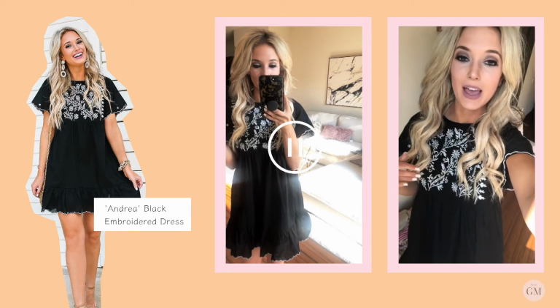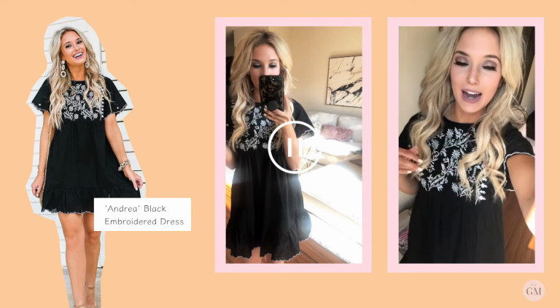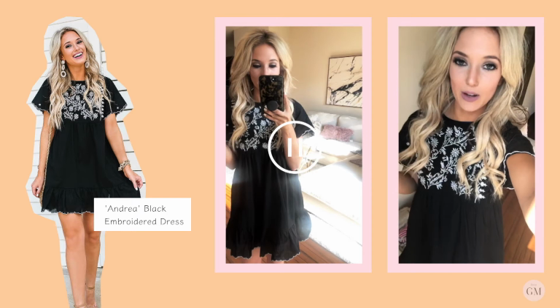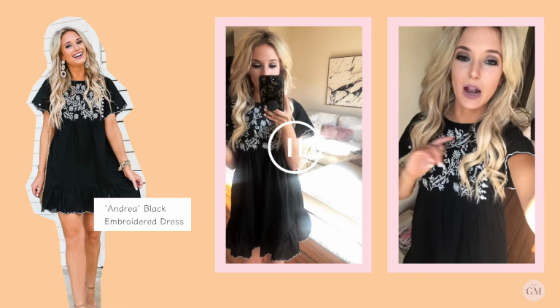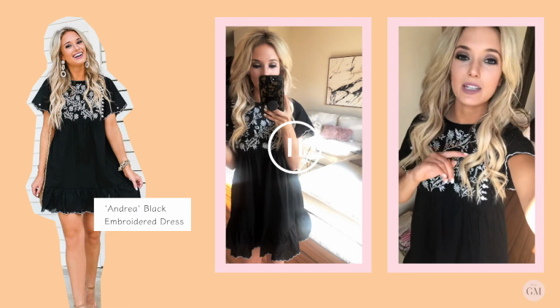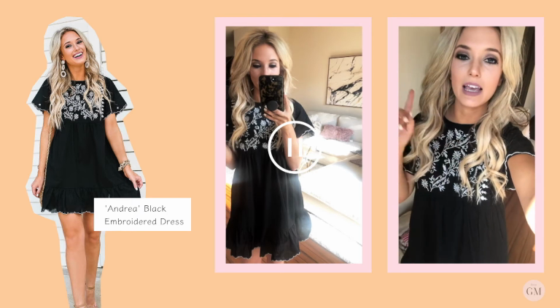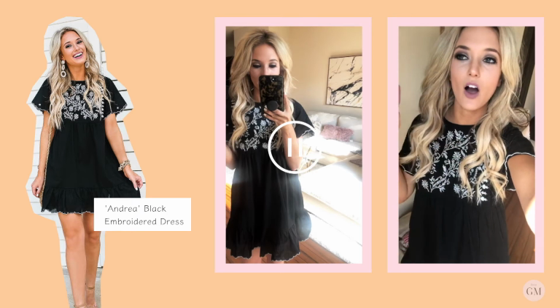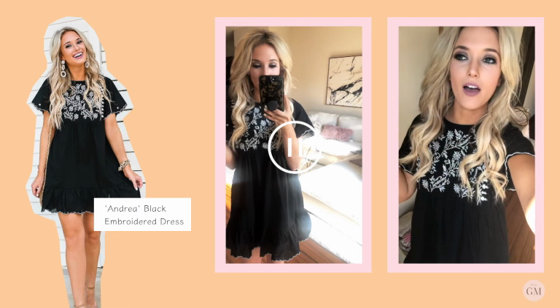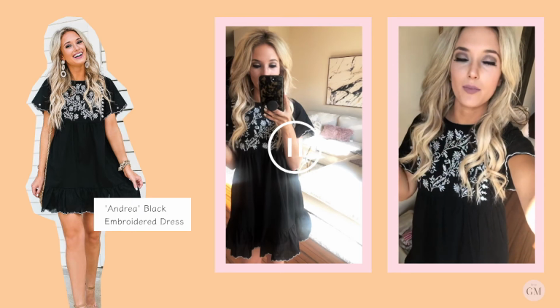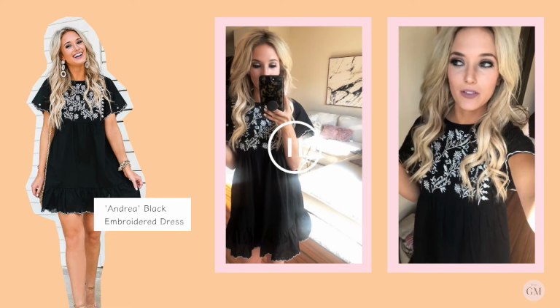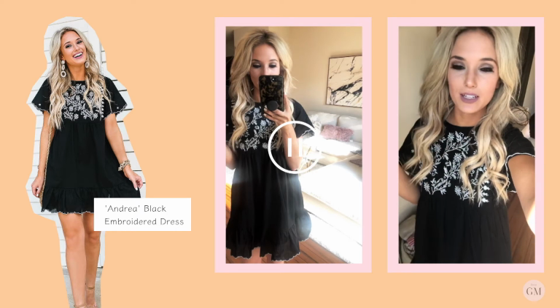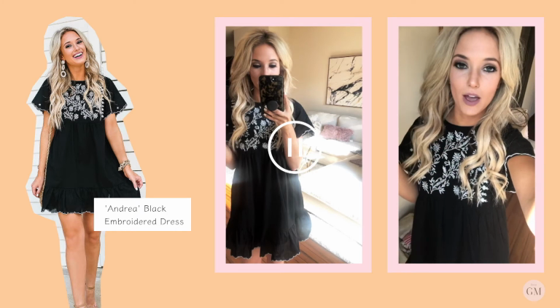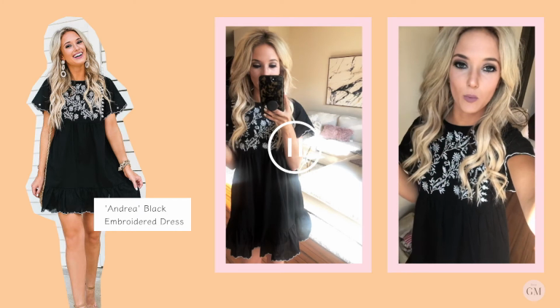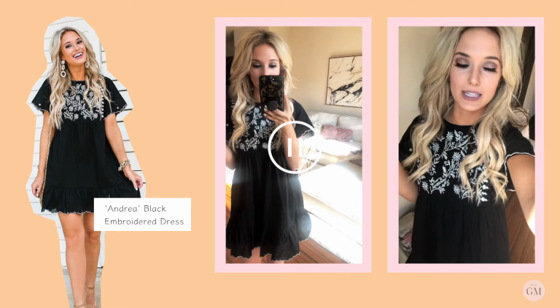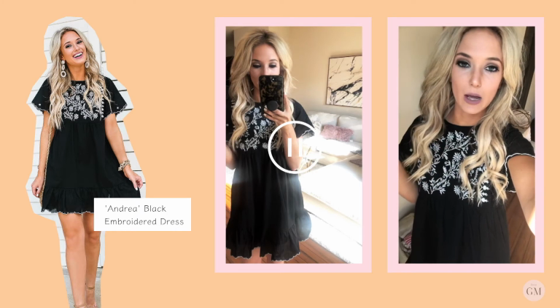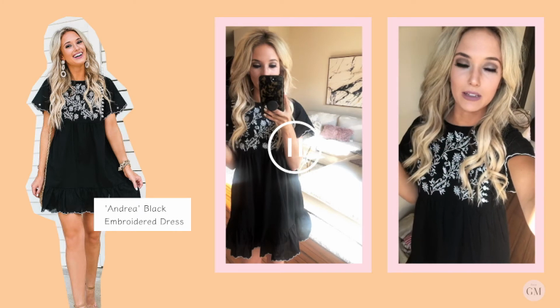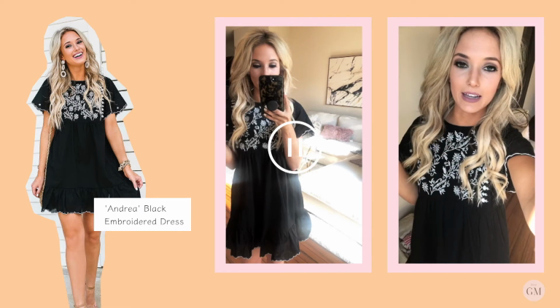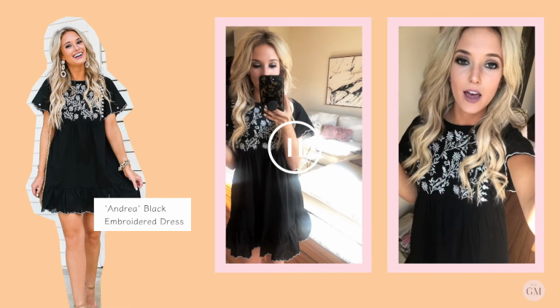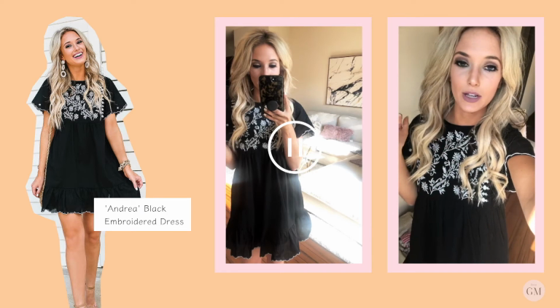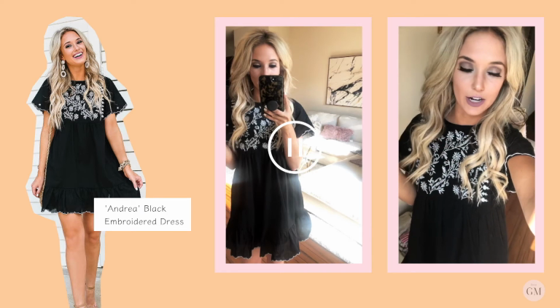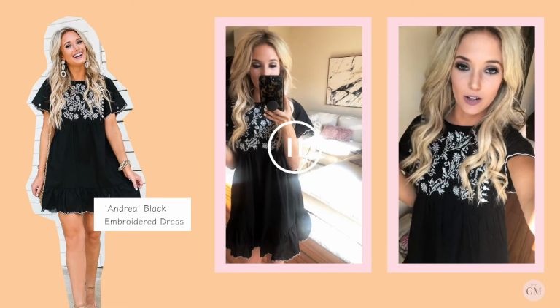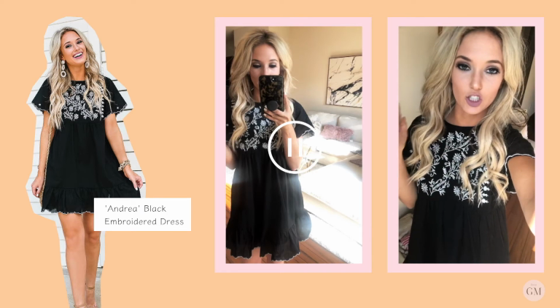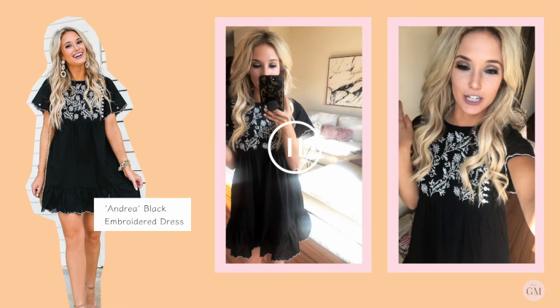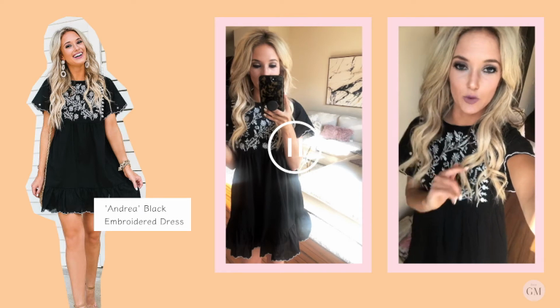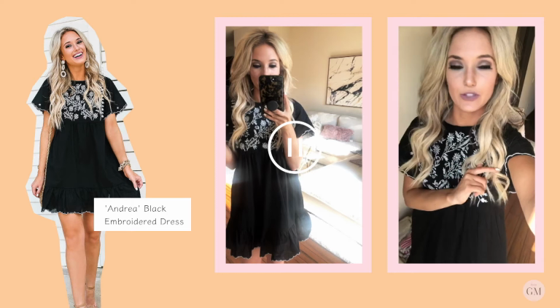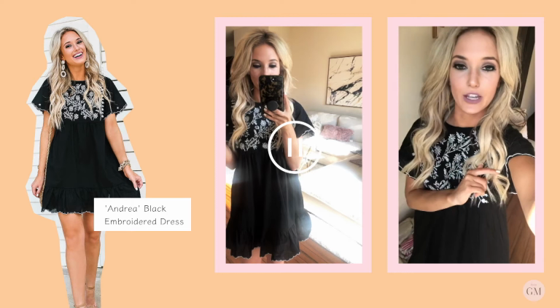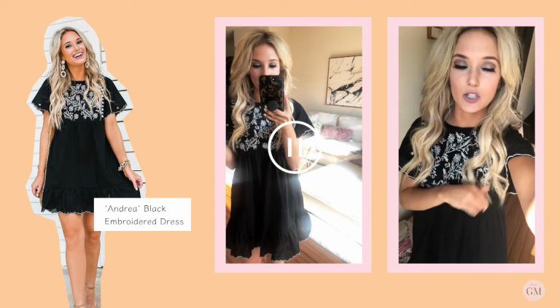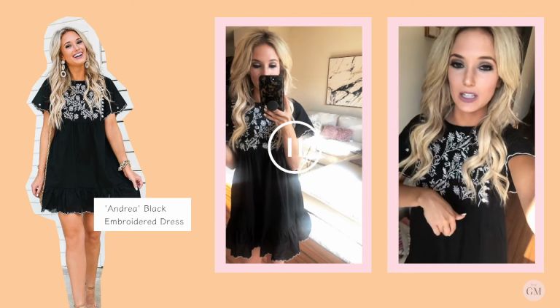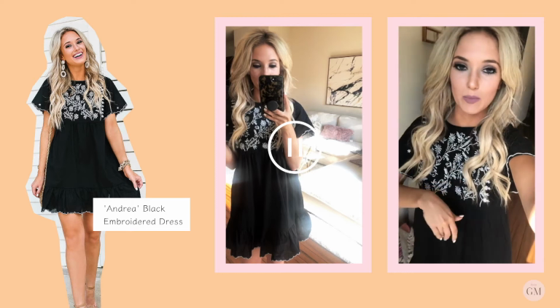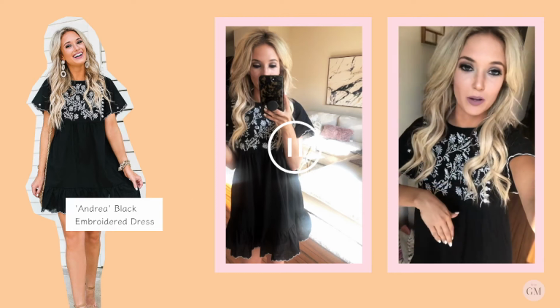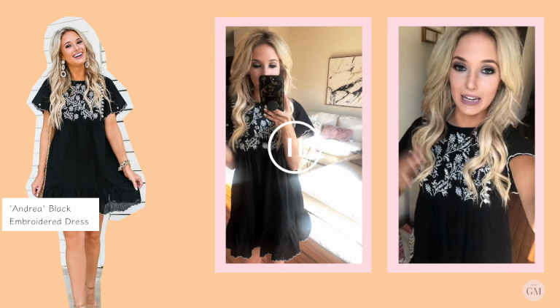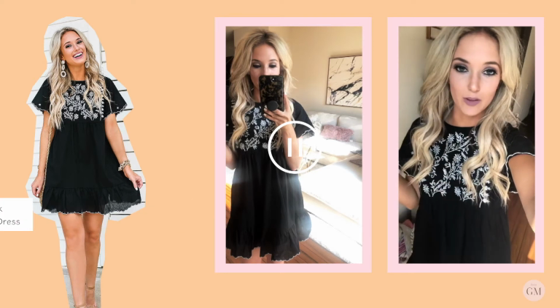I will link the entire collection on each one of these videos so you can shop on any of them.